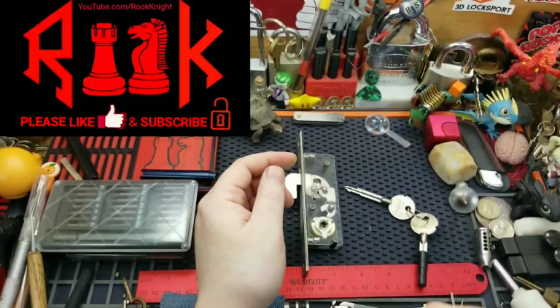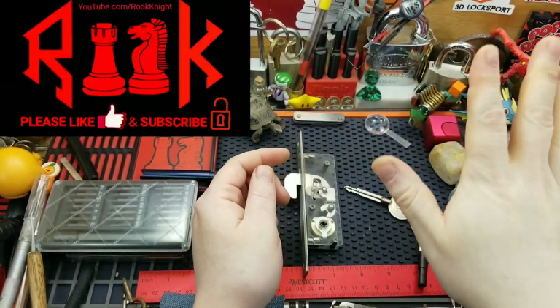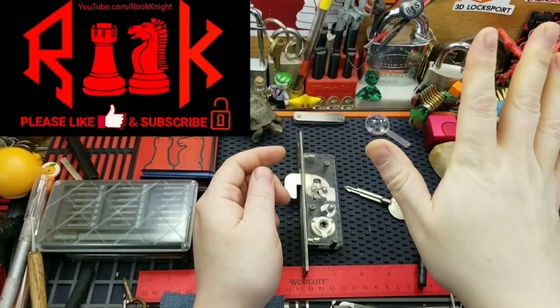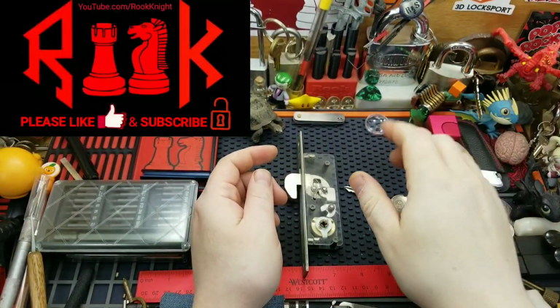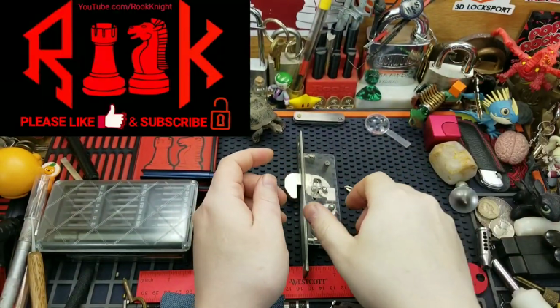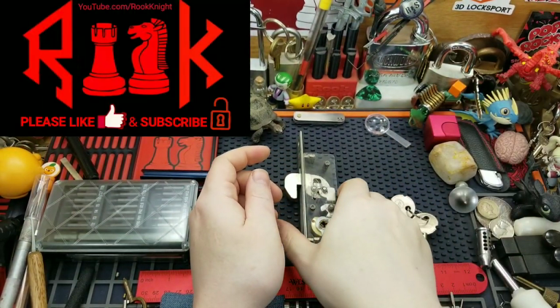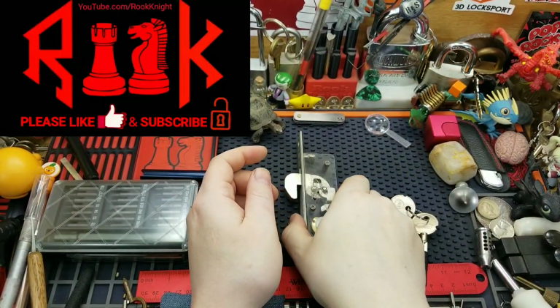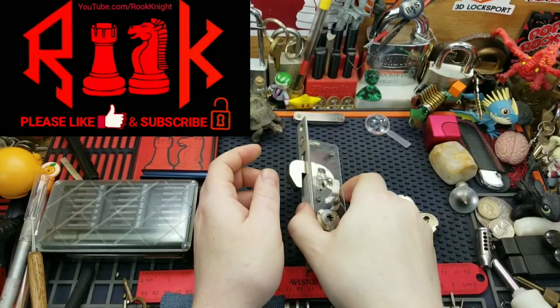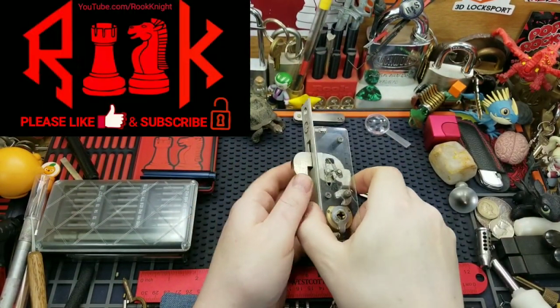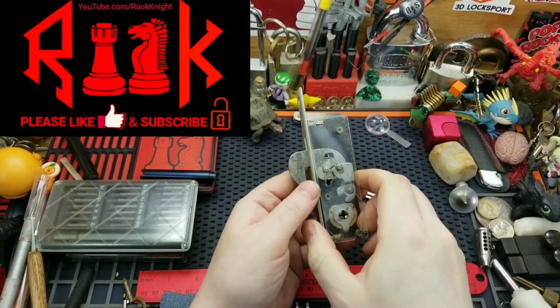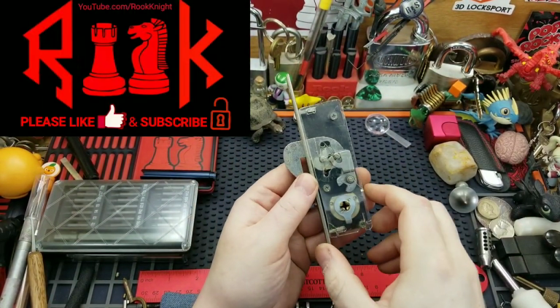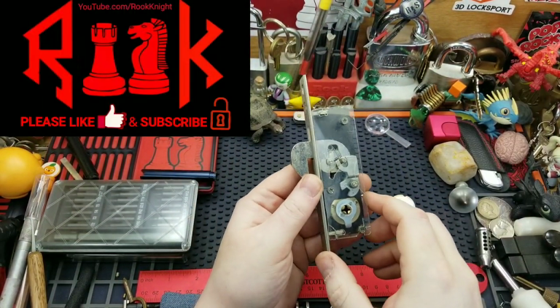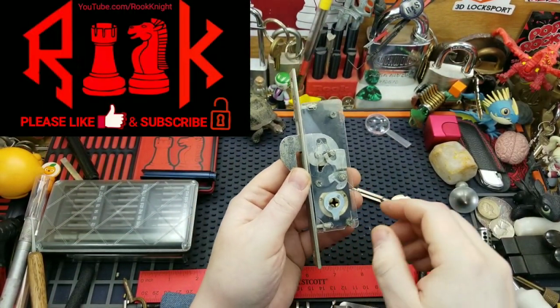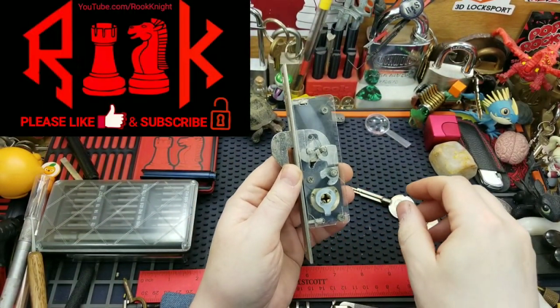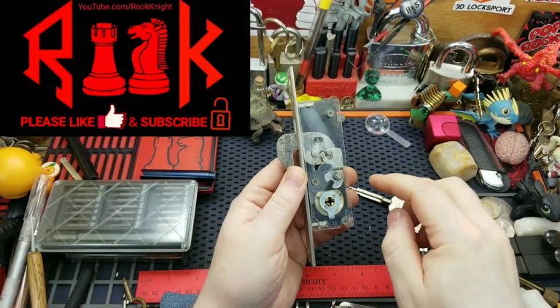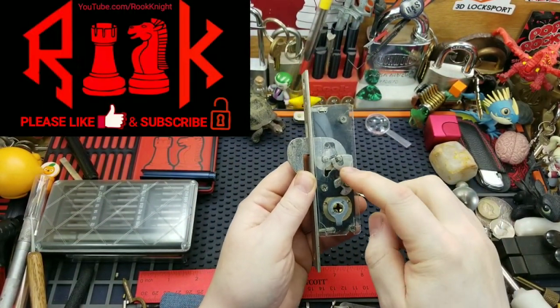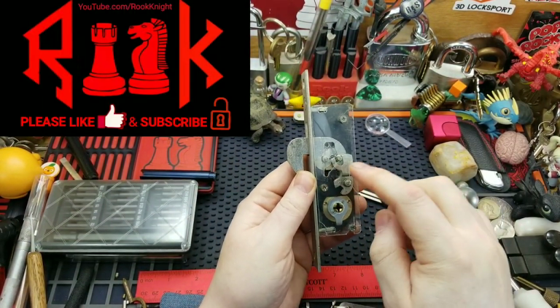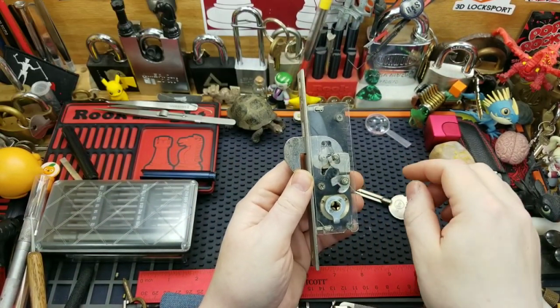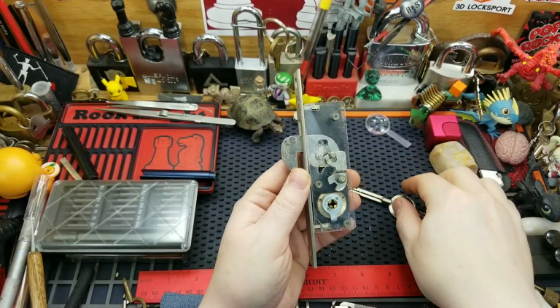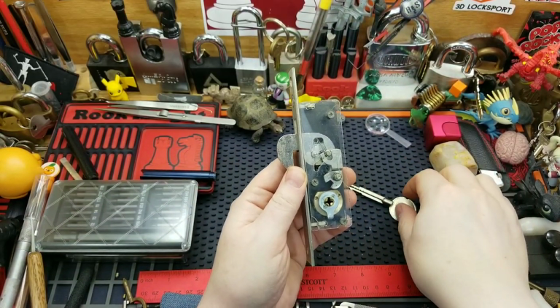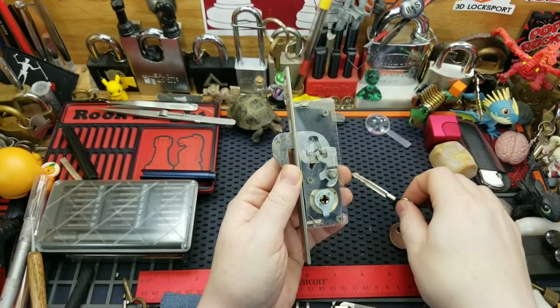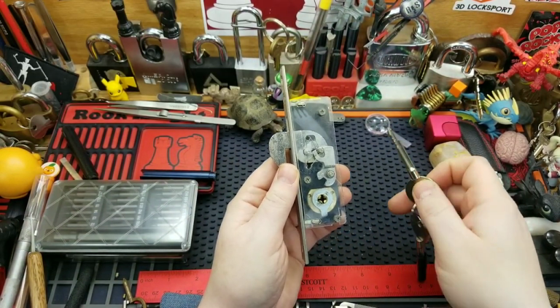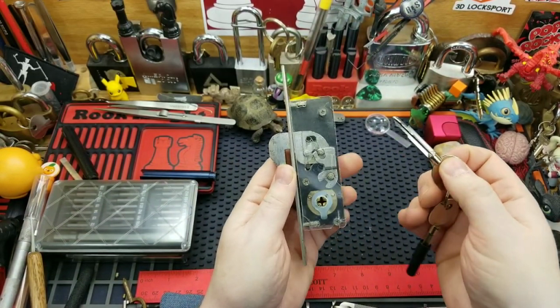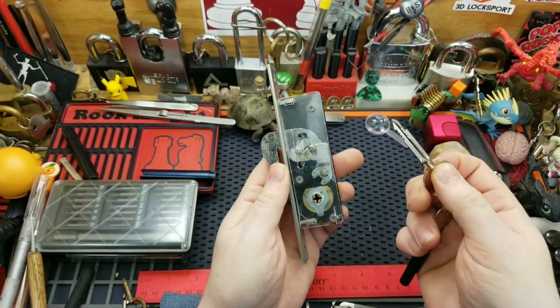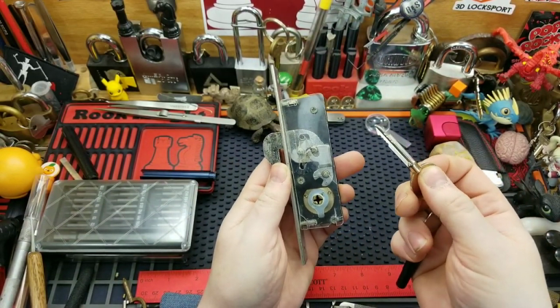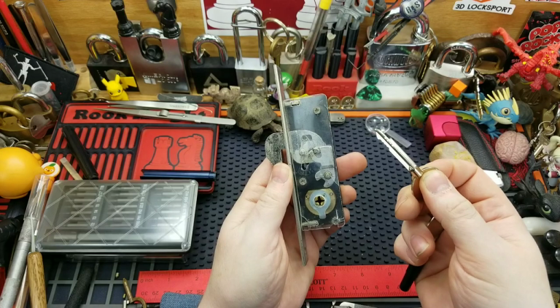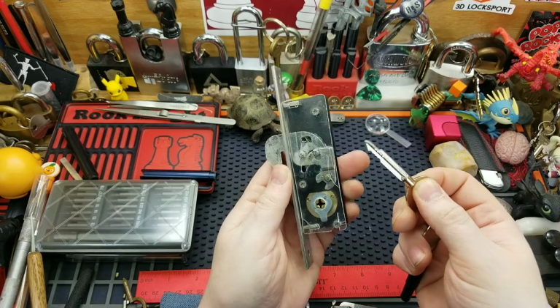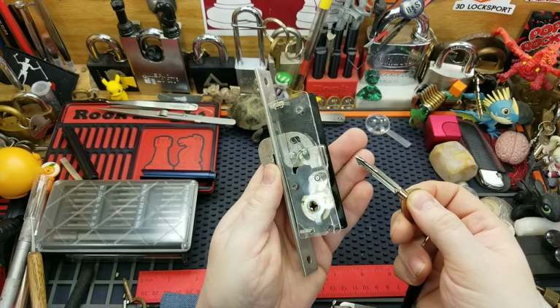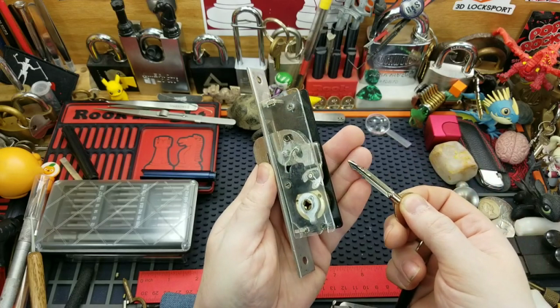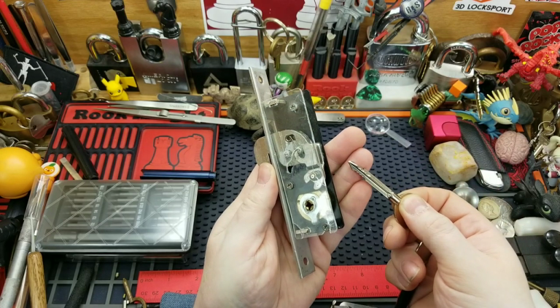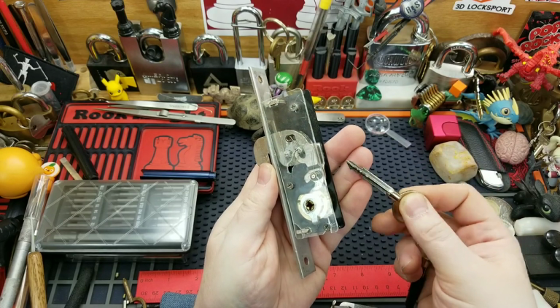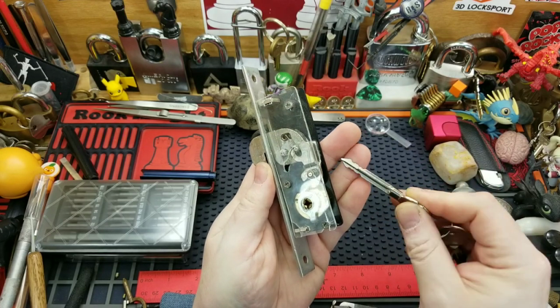Hey guys, Rook Knight here. Thanks for joining me. I got a cross lock here, a see-through cross lock, and here's the key.